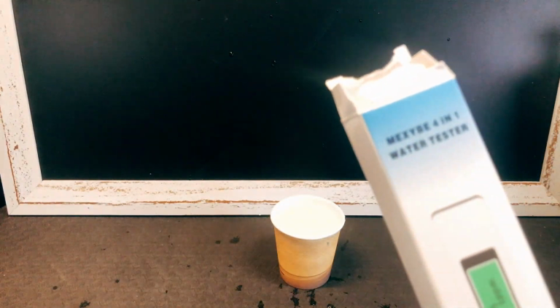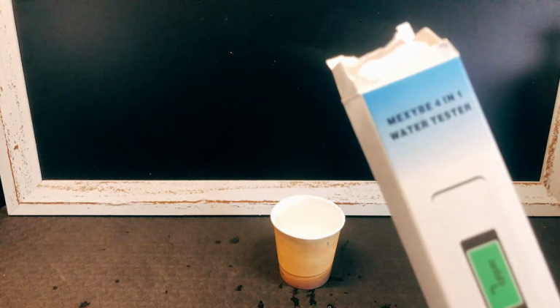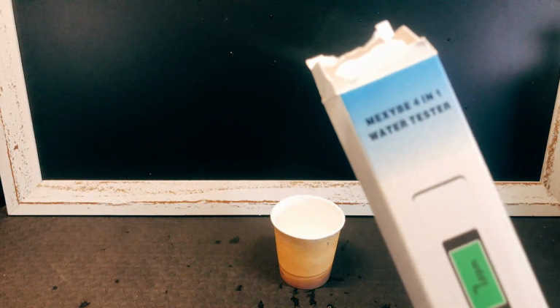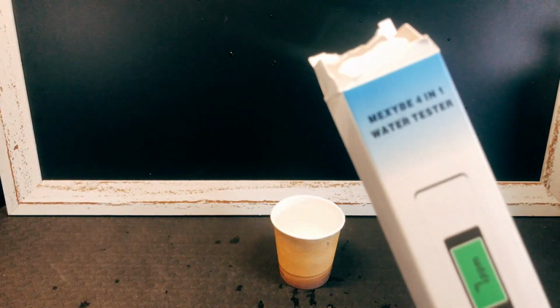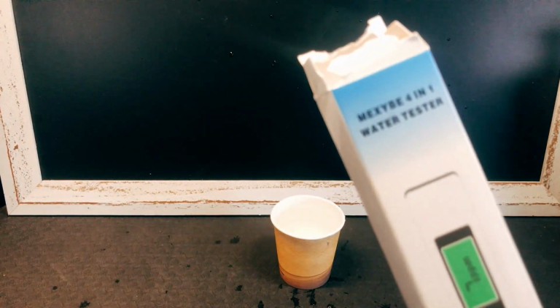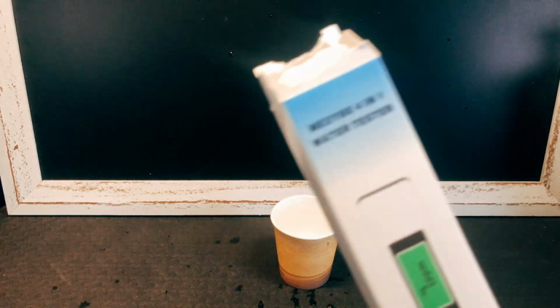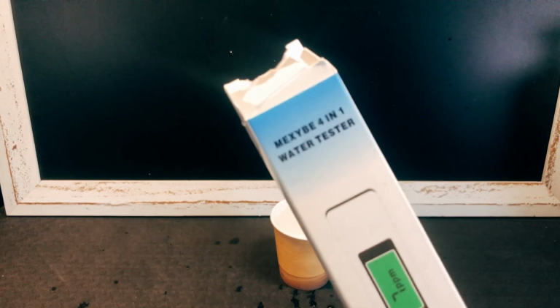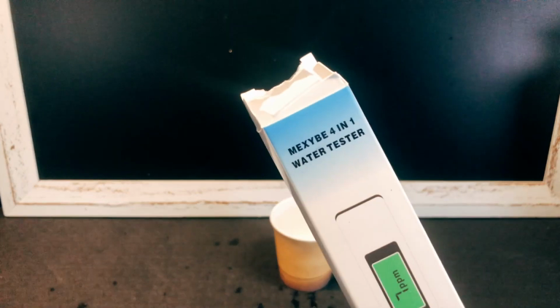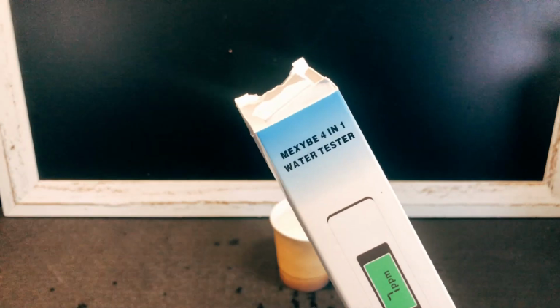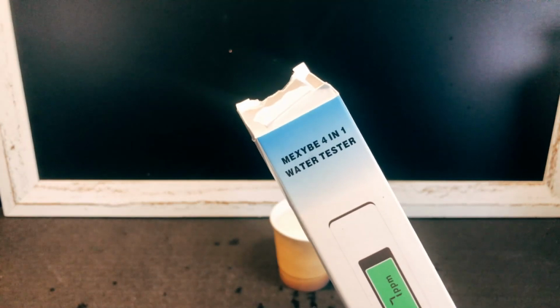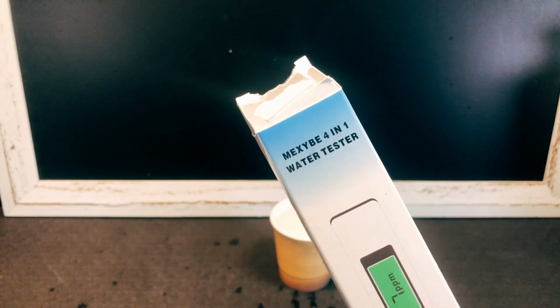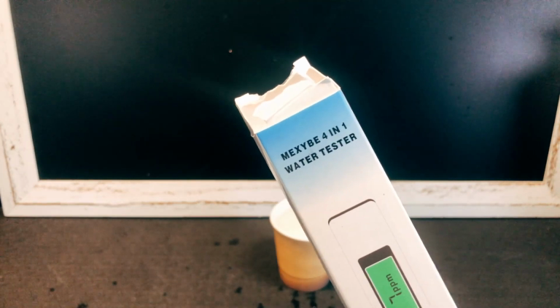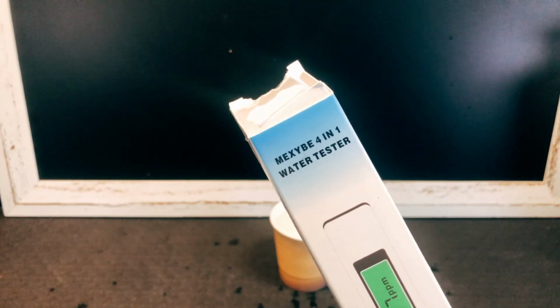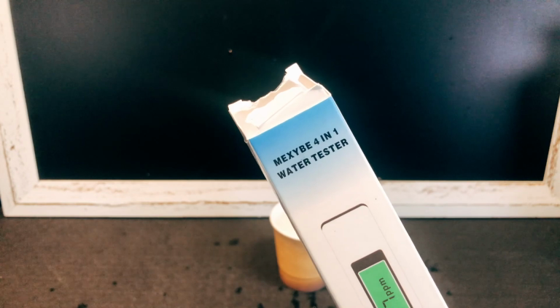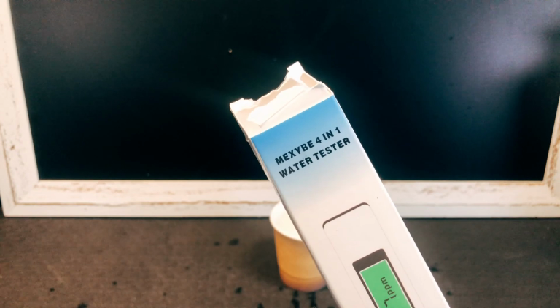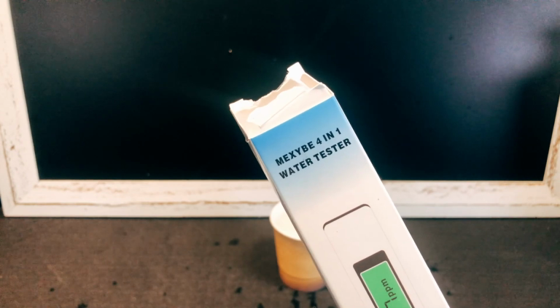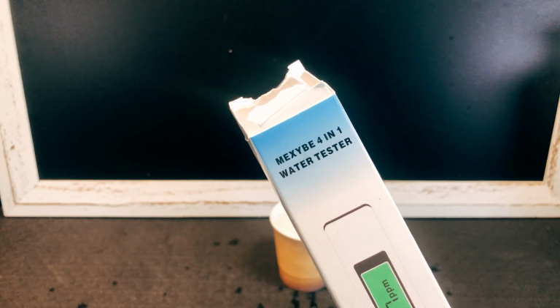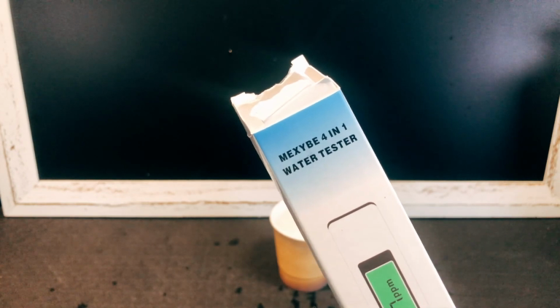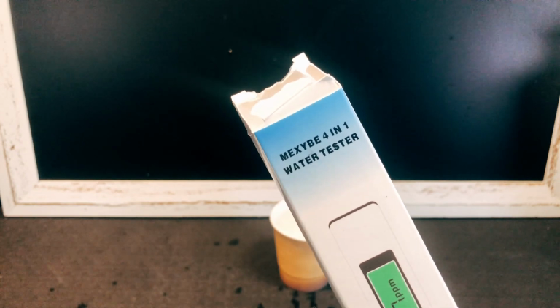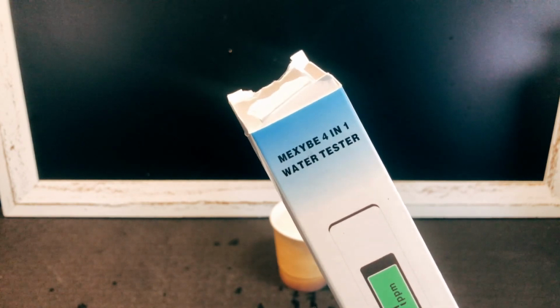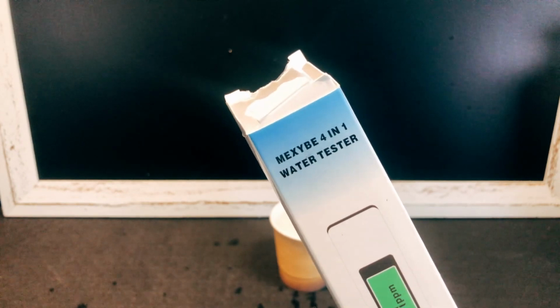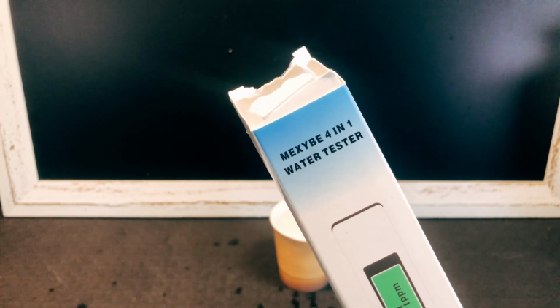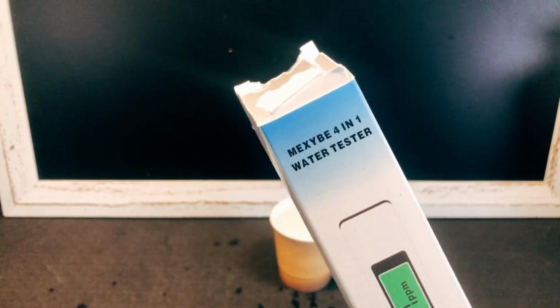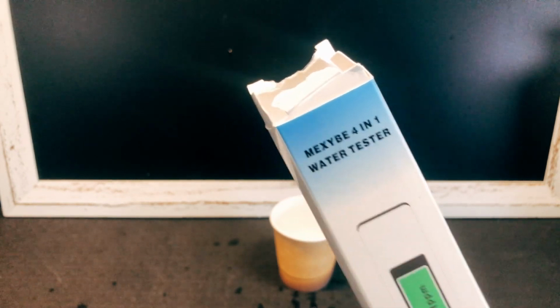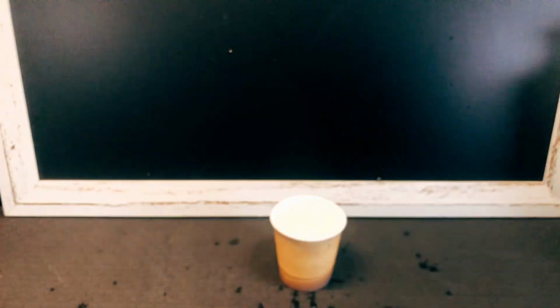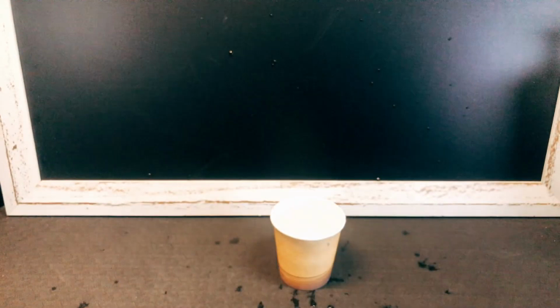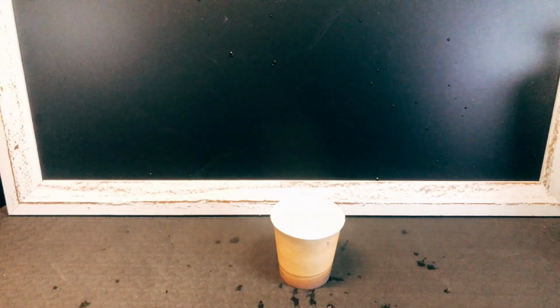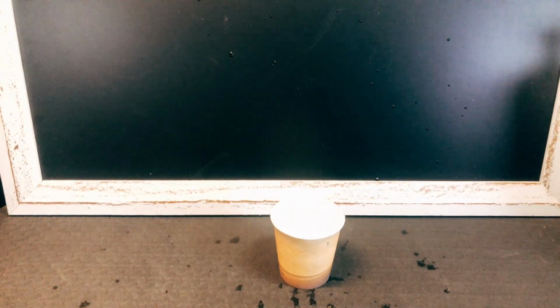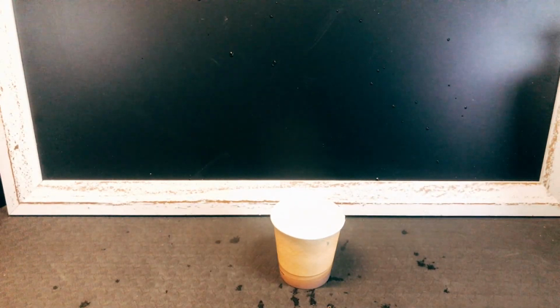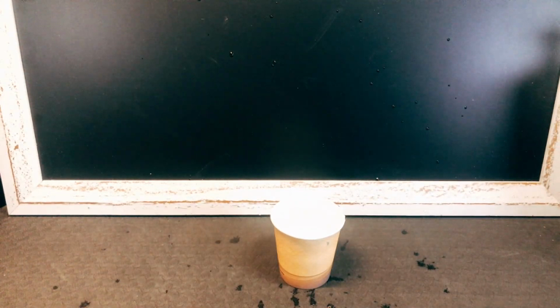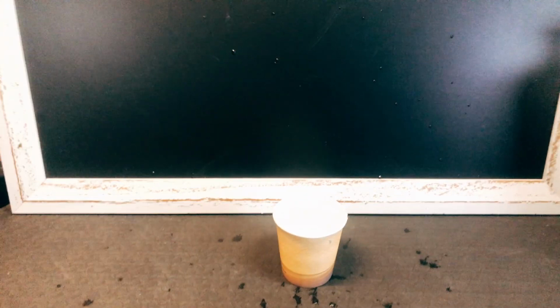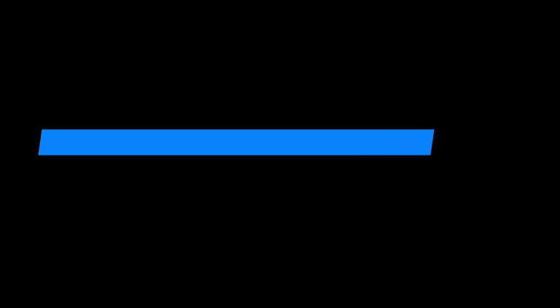There's going to be a lot of editing in this one, boys. Mixeeb four-in-one water tester — one.